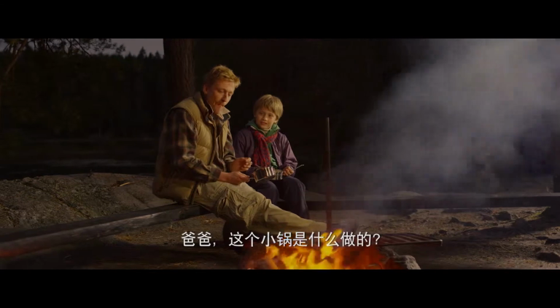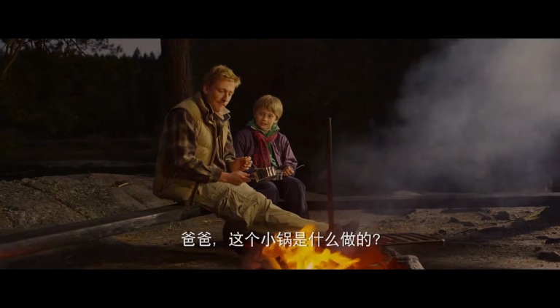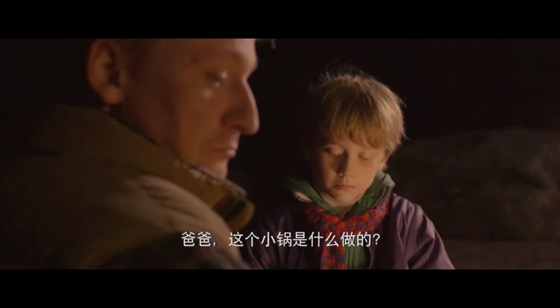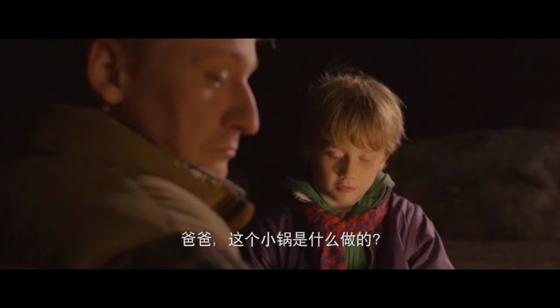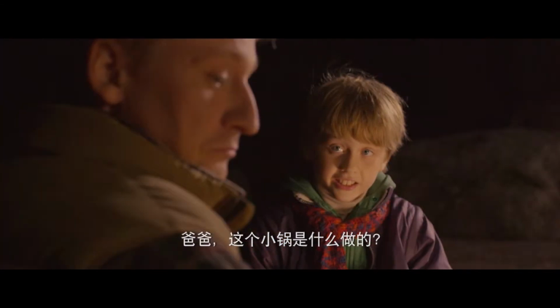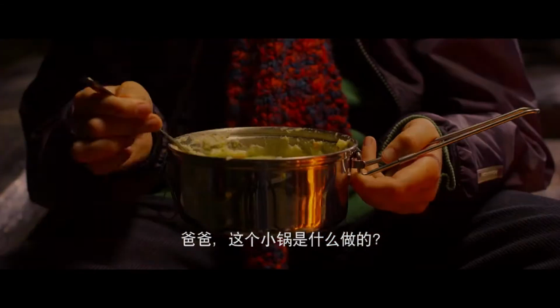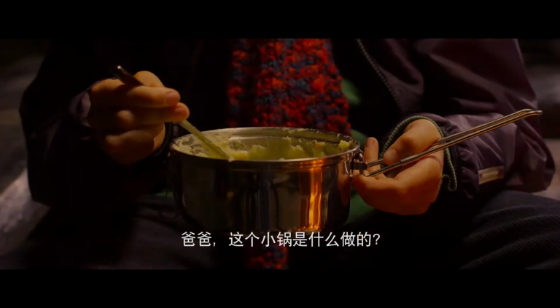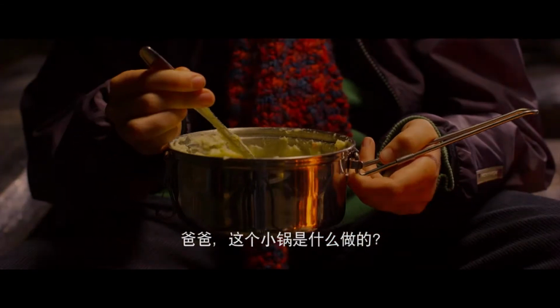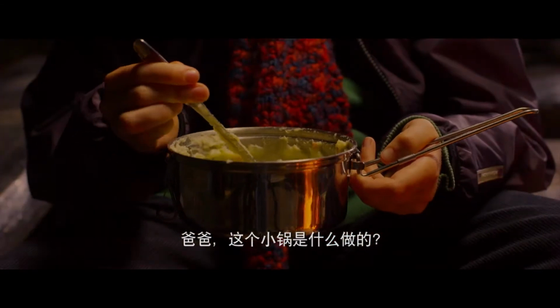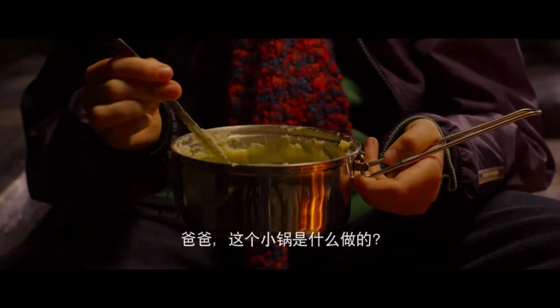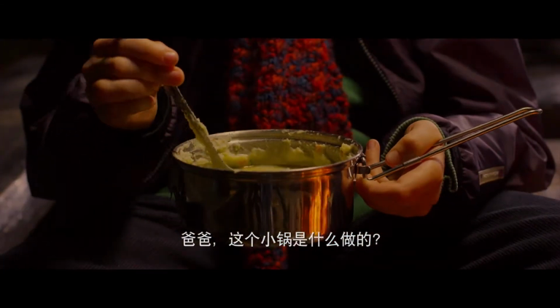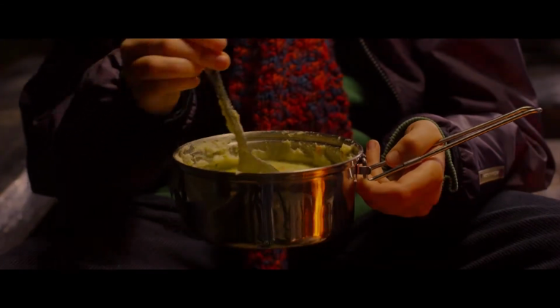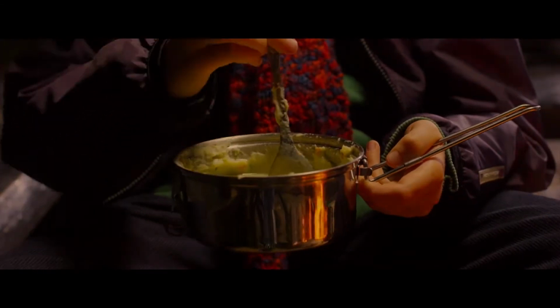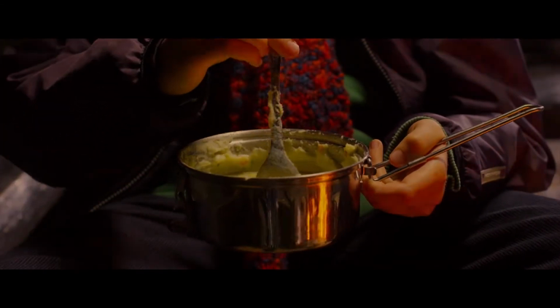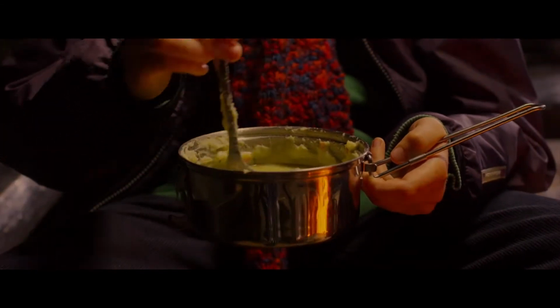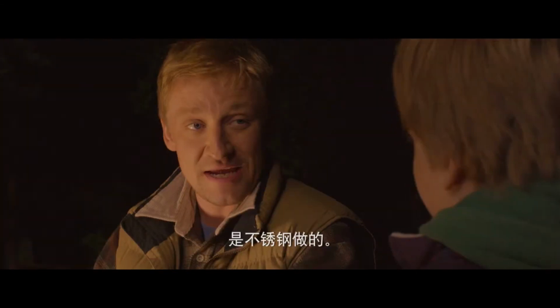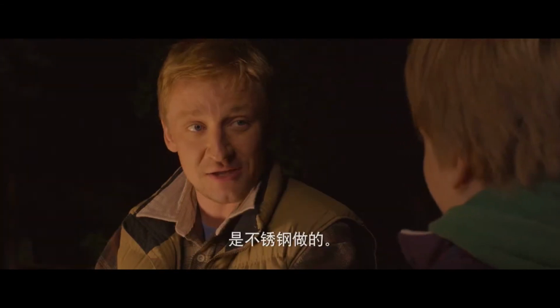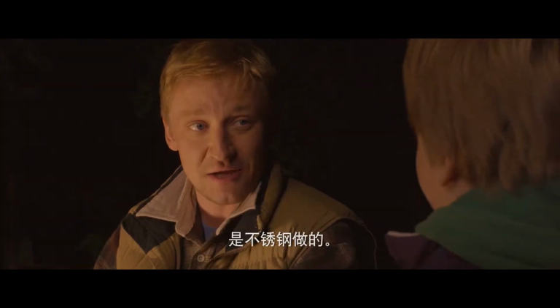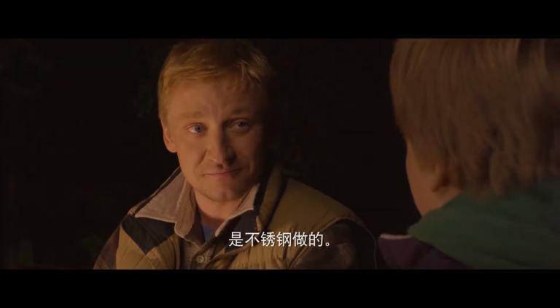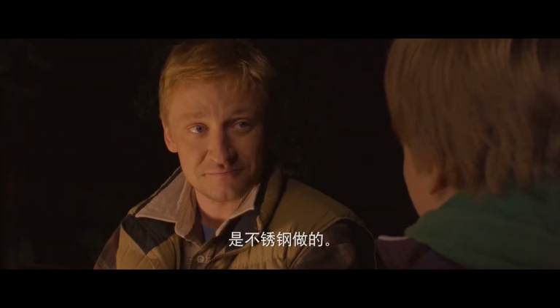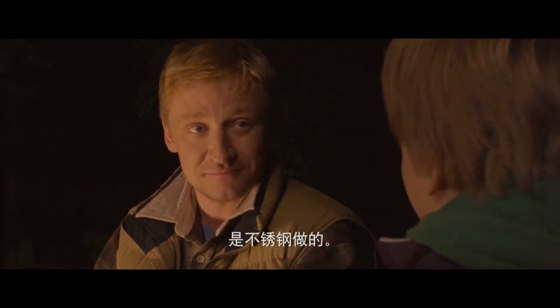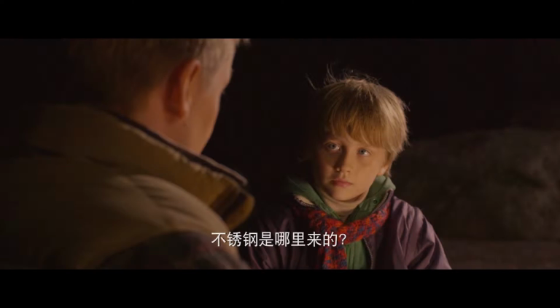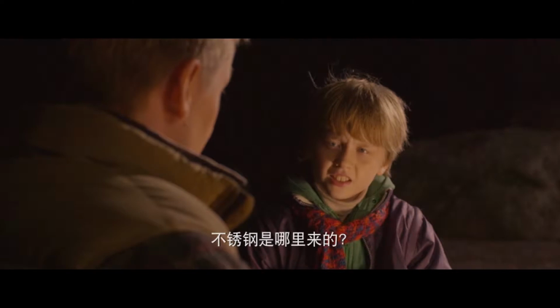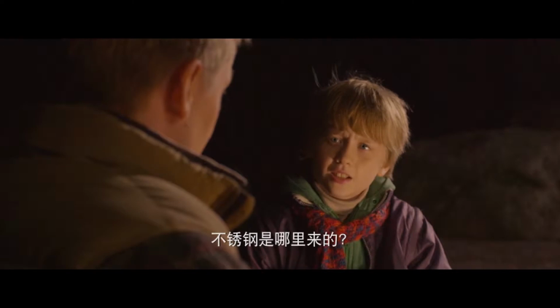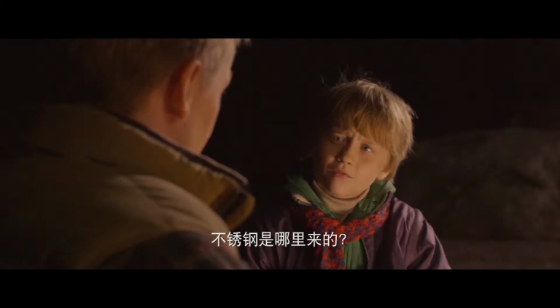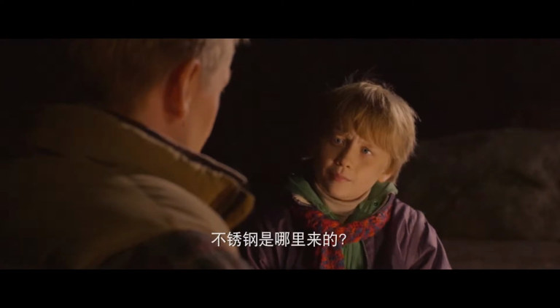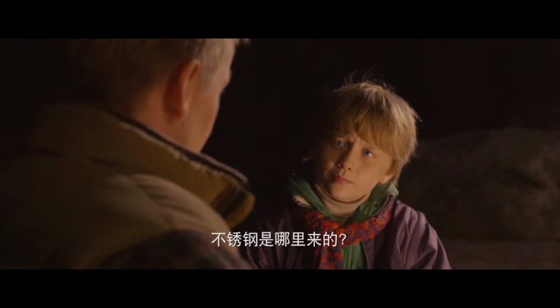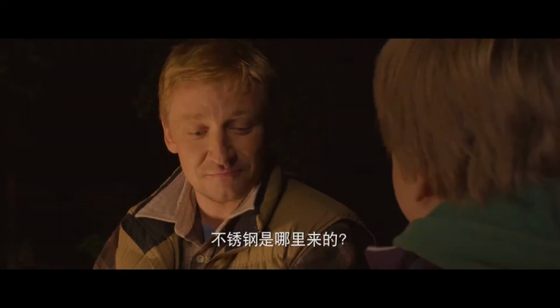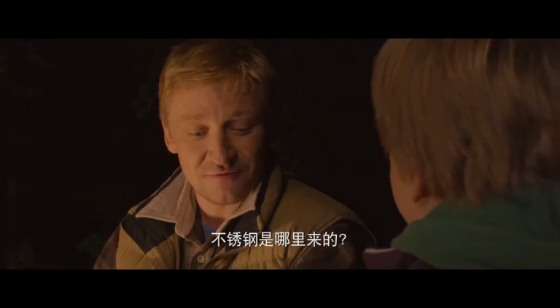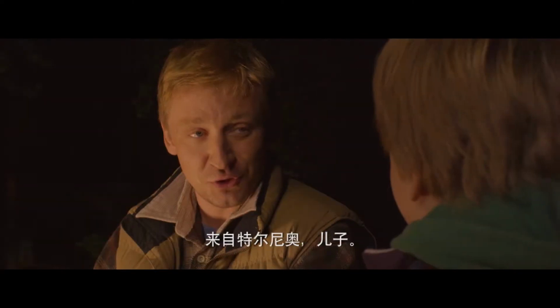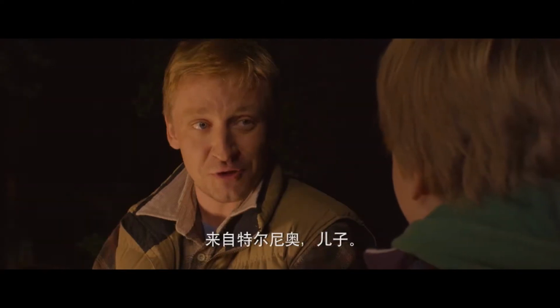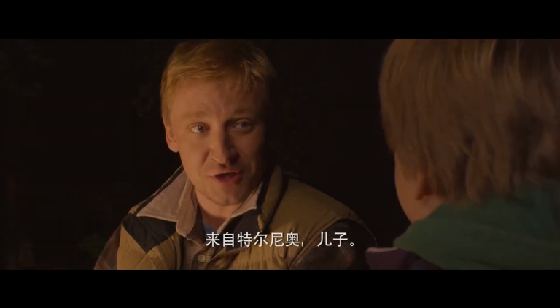Mm-hmm? What's this dish made of? It's stainless steel. Where does it come from? From Tornio, son.